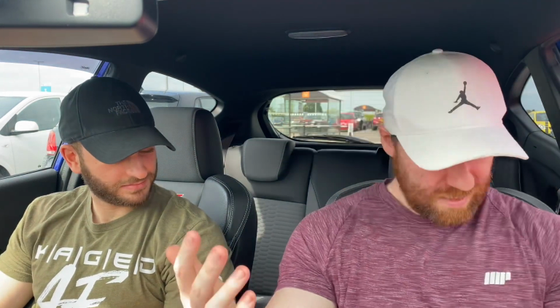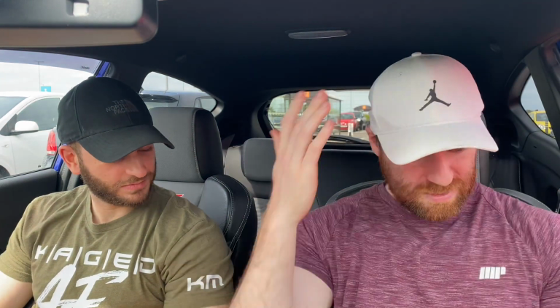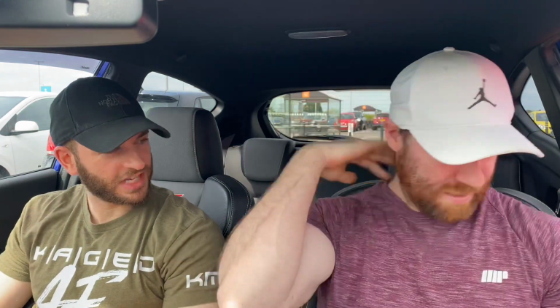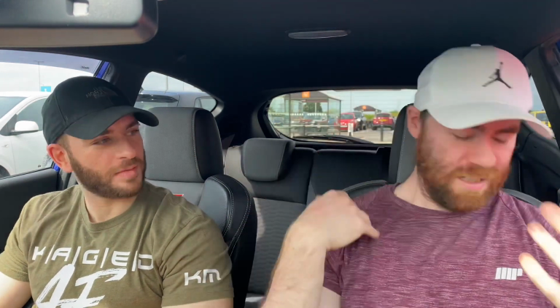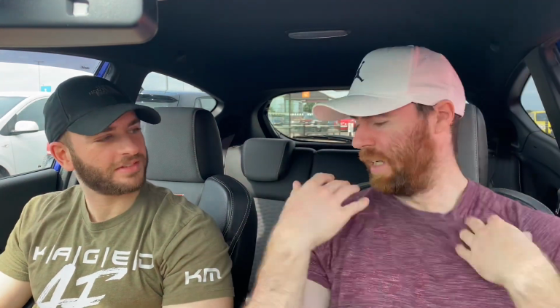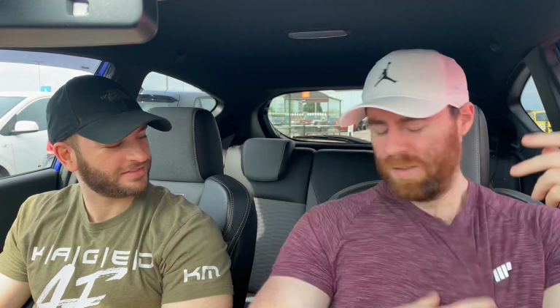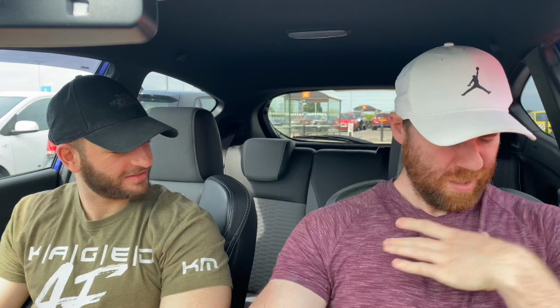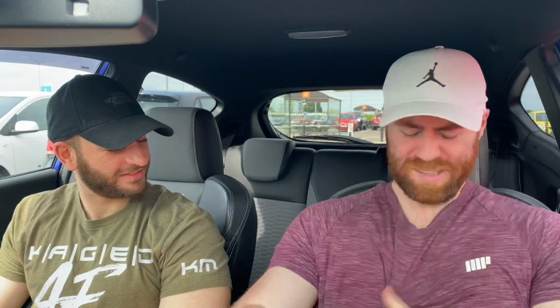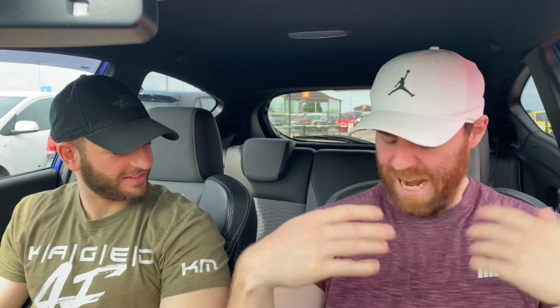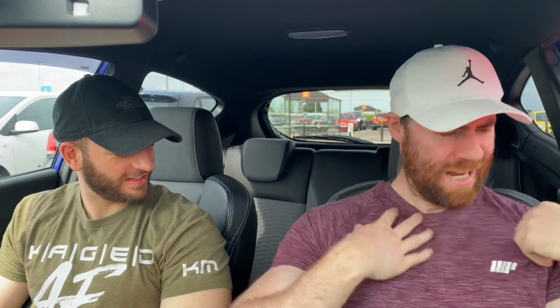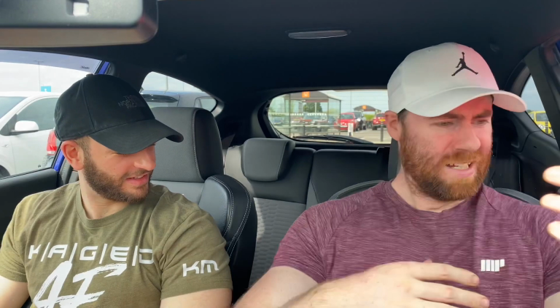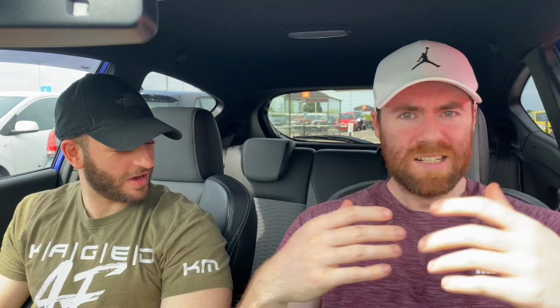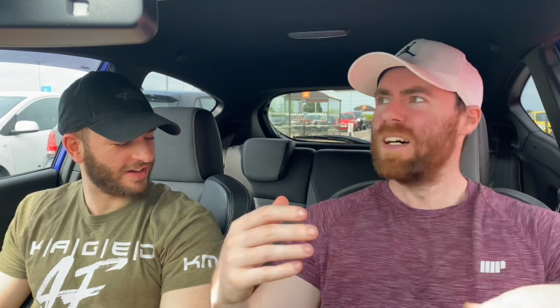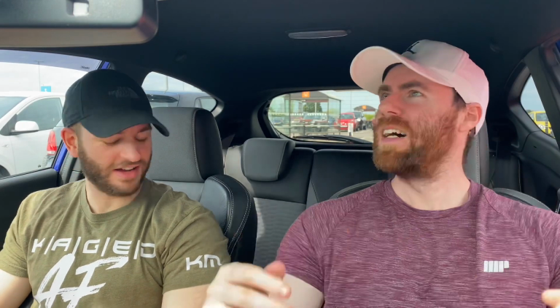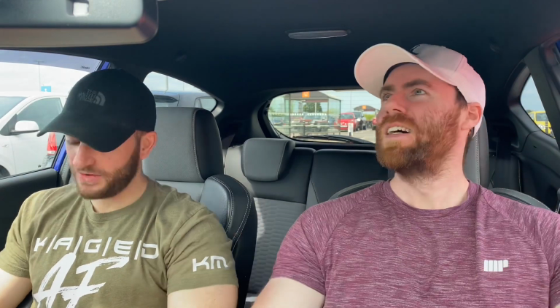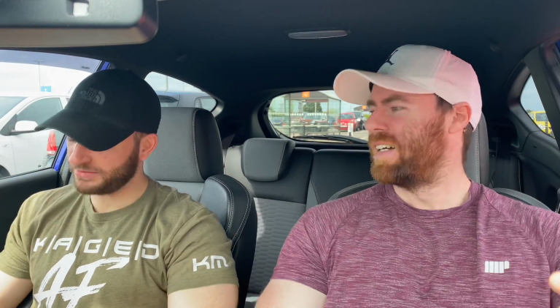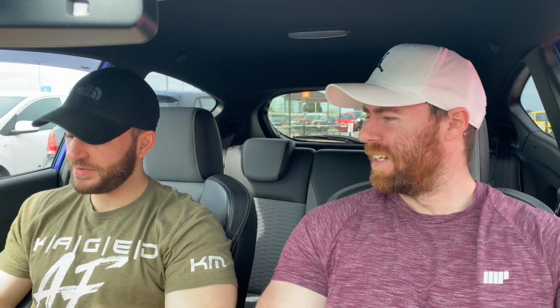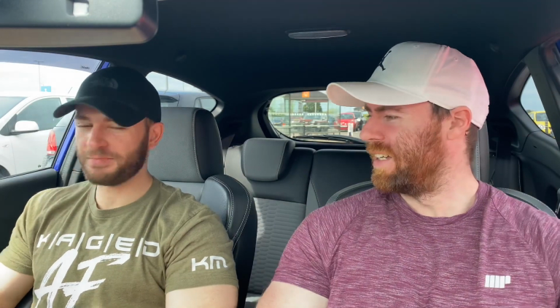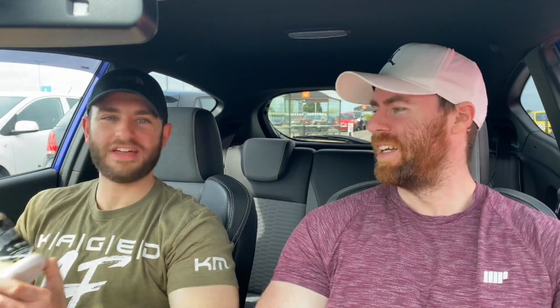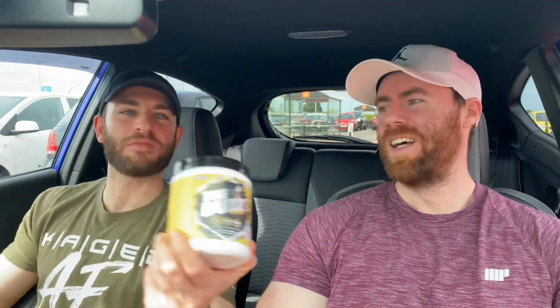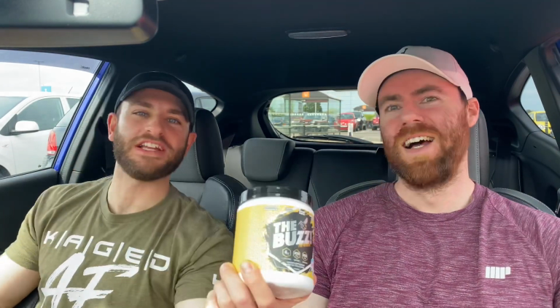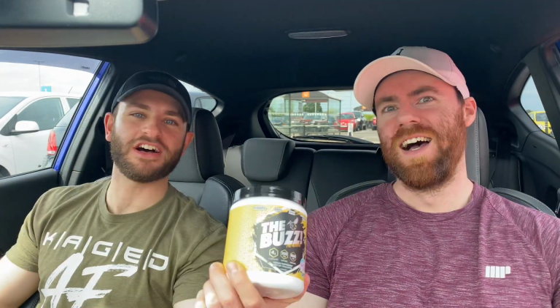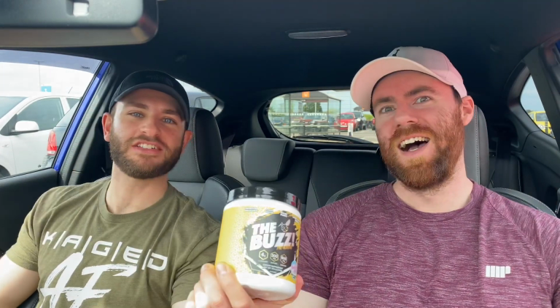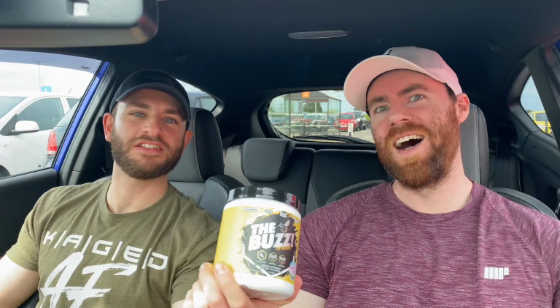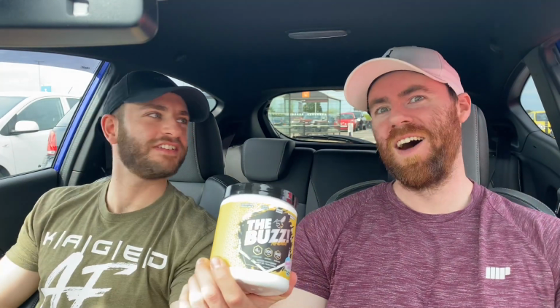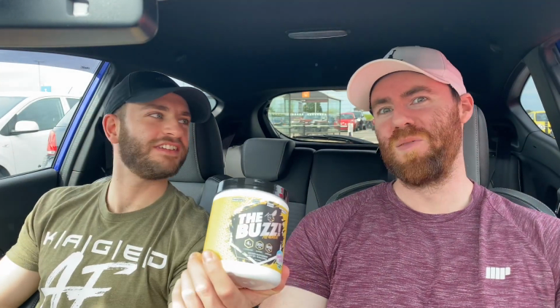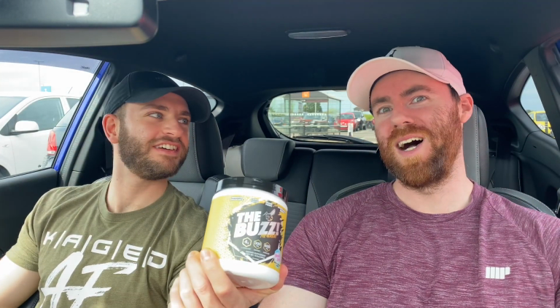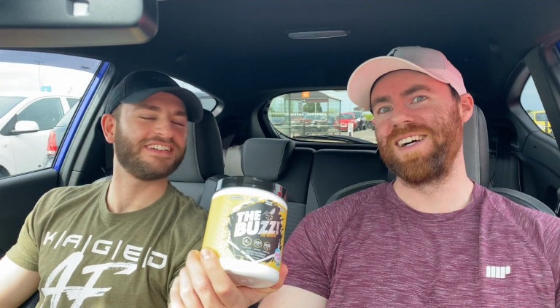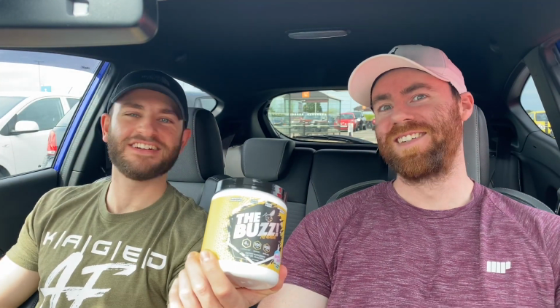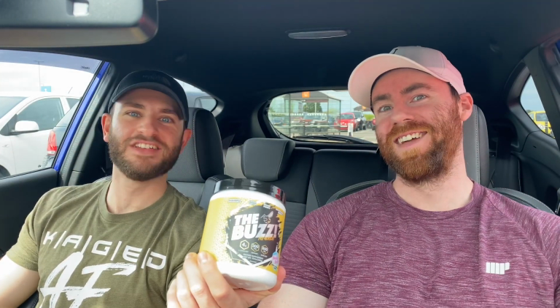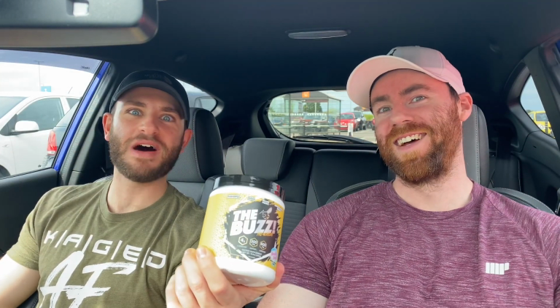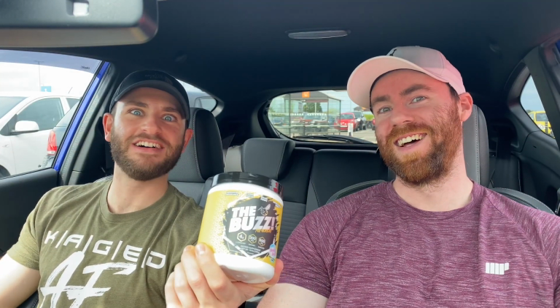What's up? What is that? Oh, it wouldn't be that by any chance. Oh, the buzz! The buzz!